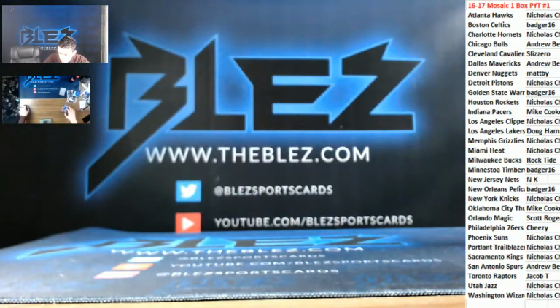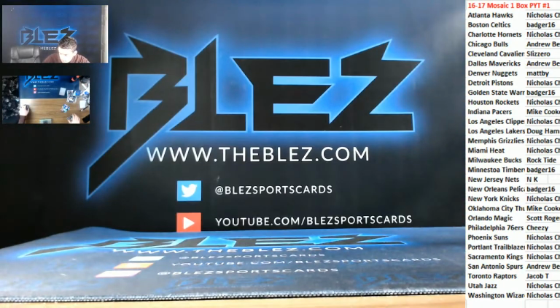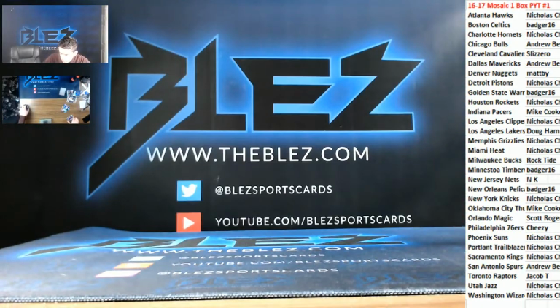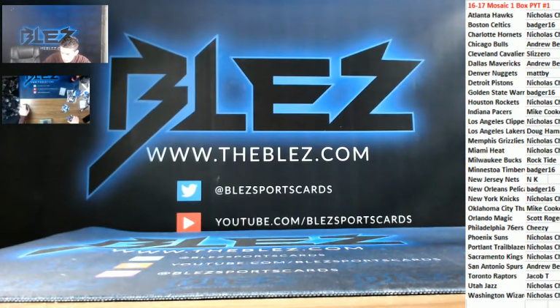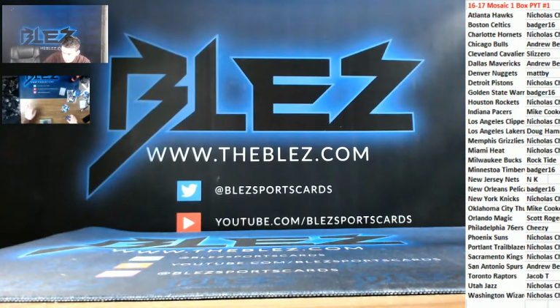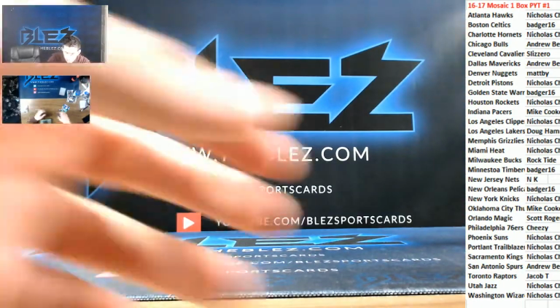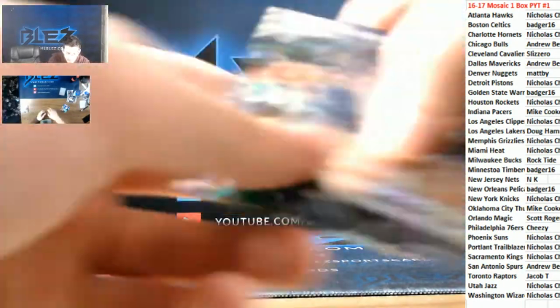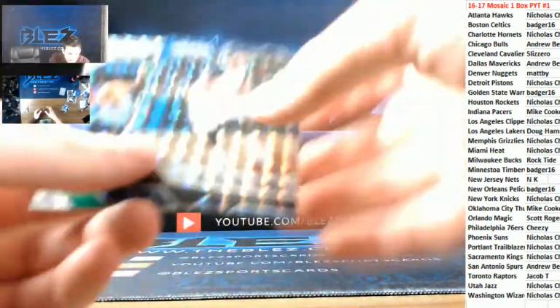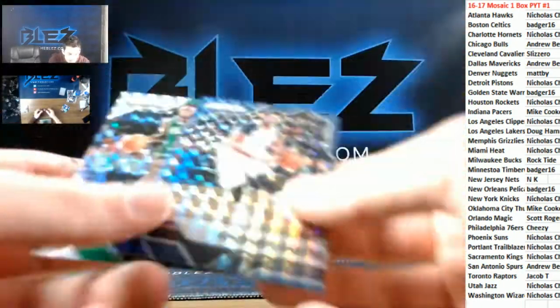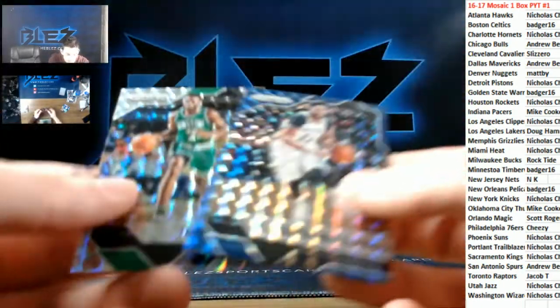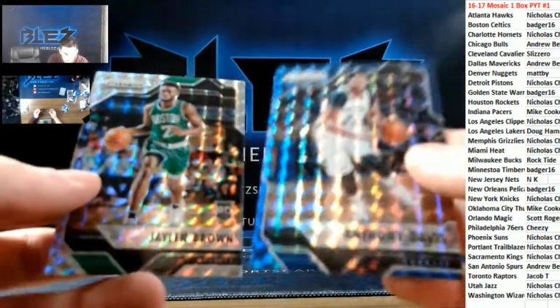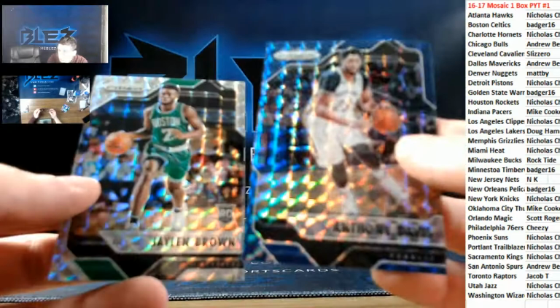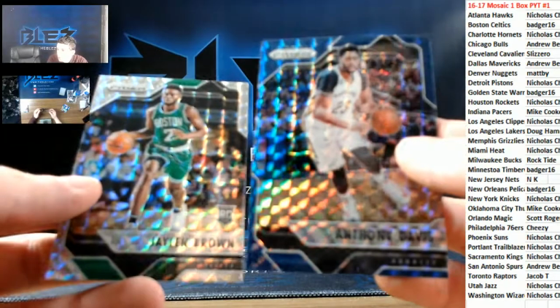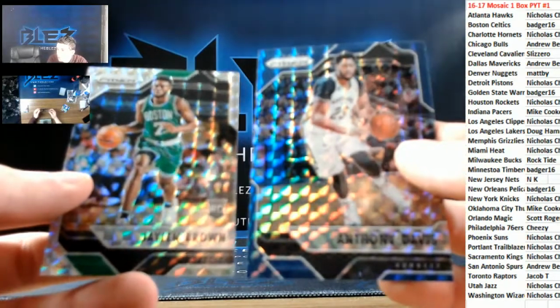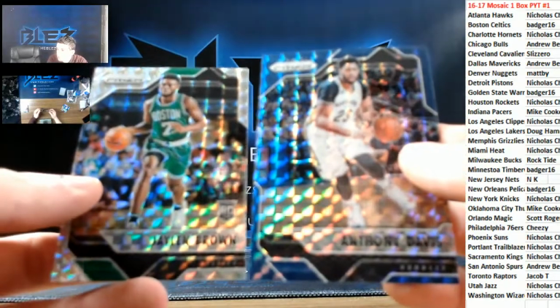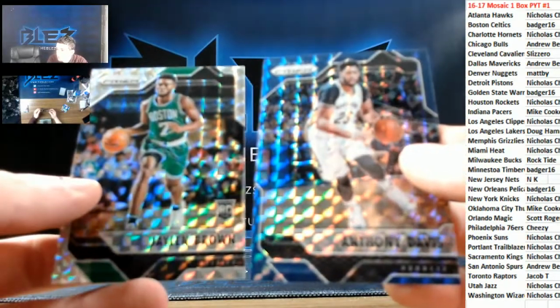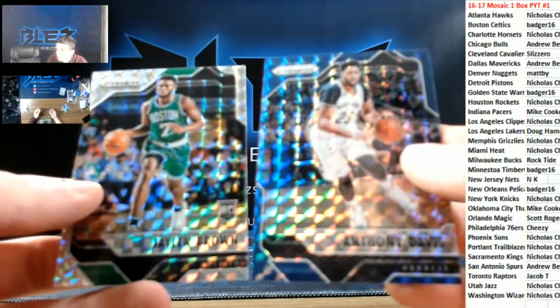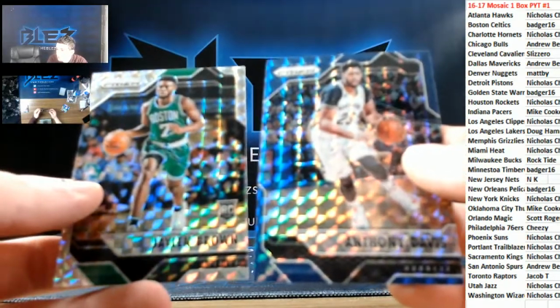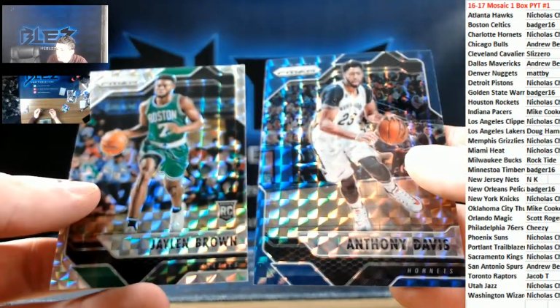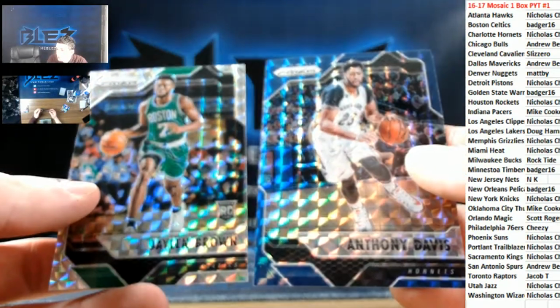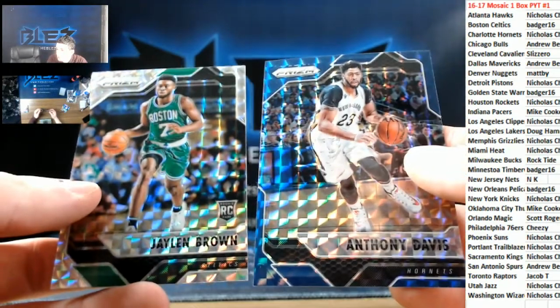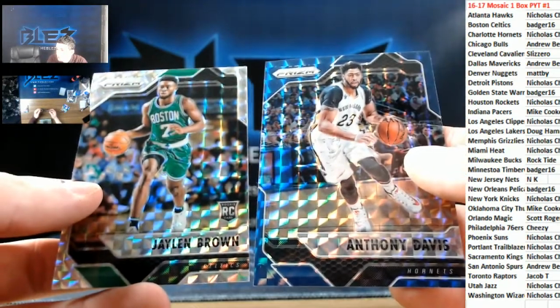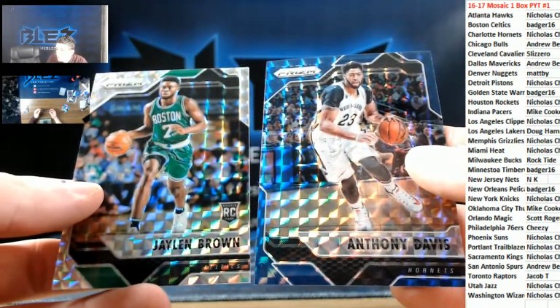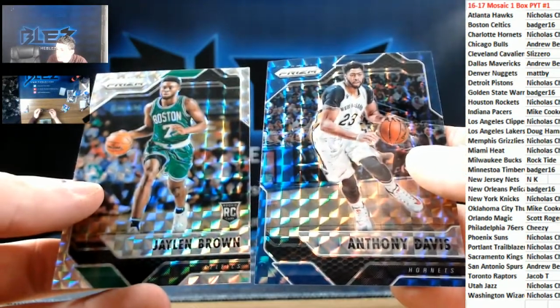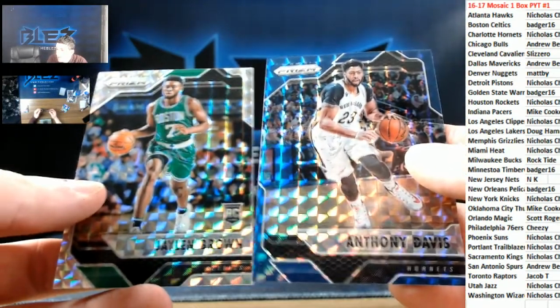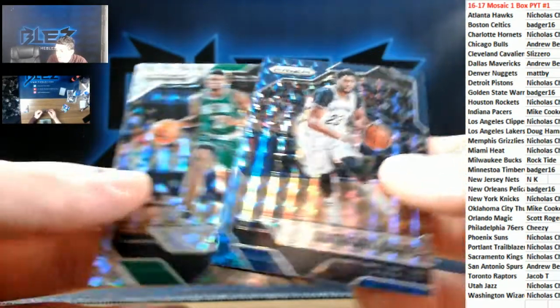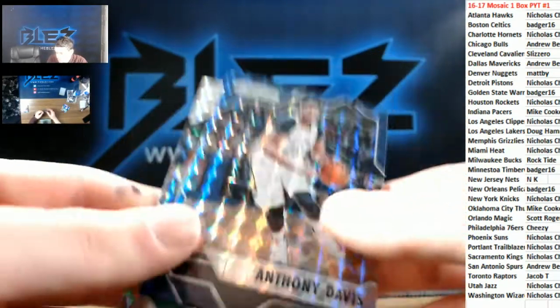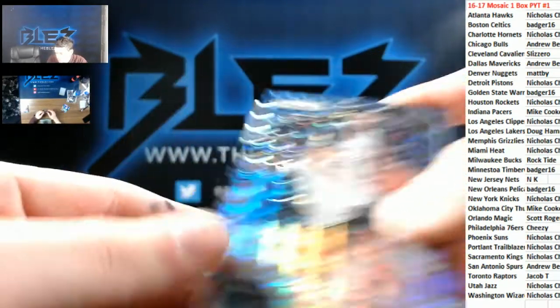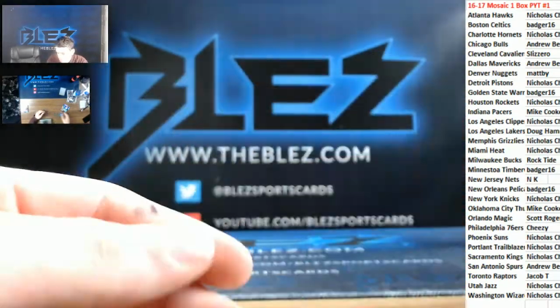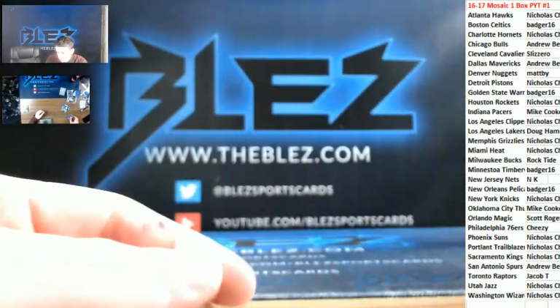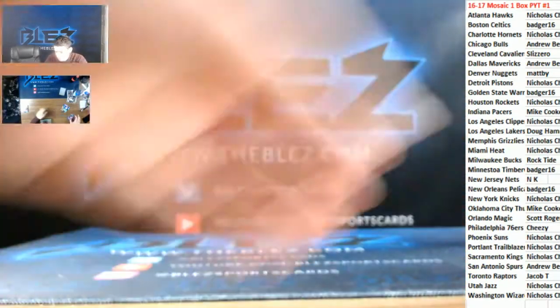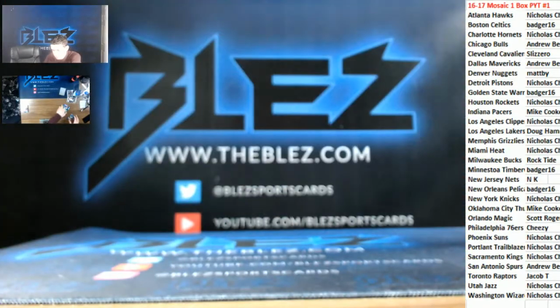The recap — two cards are the highlights: a Bucks card among them.